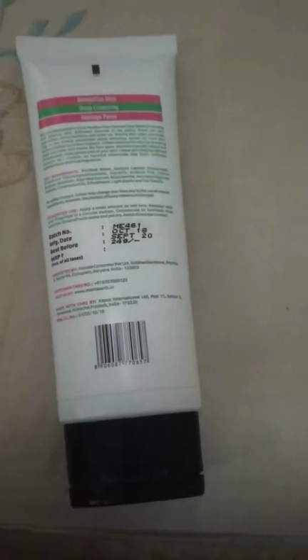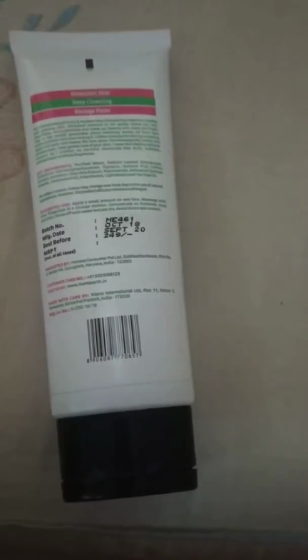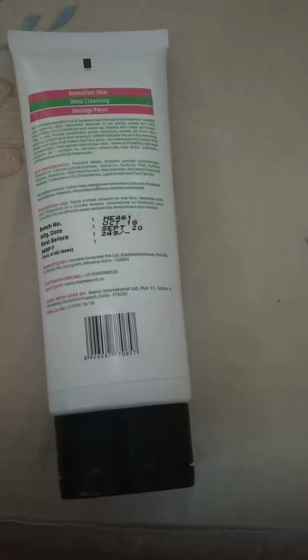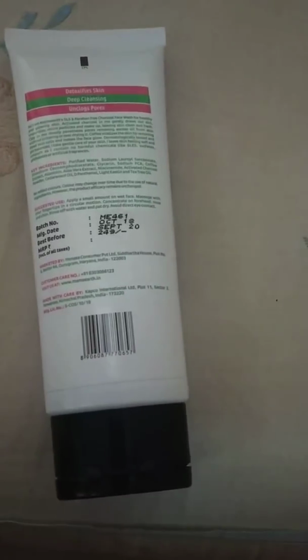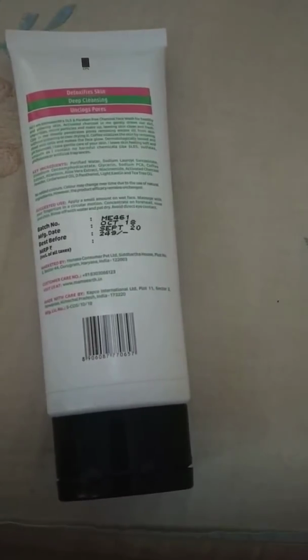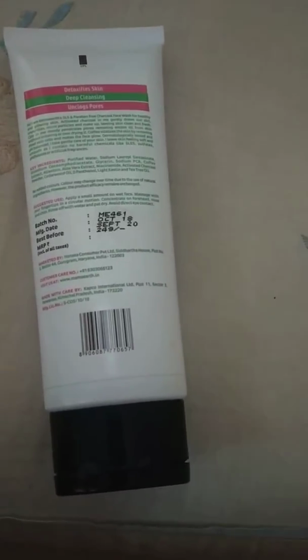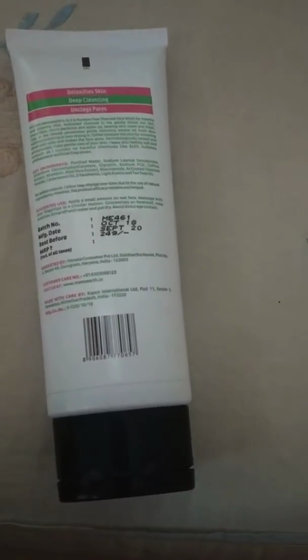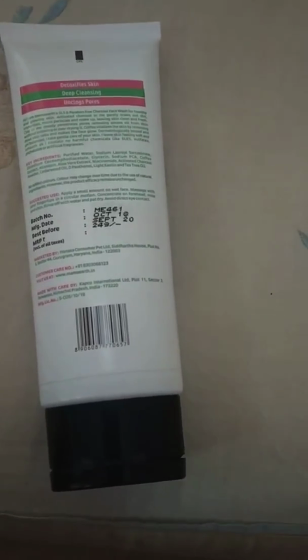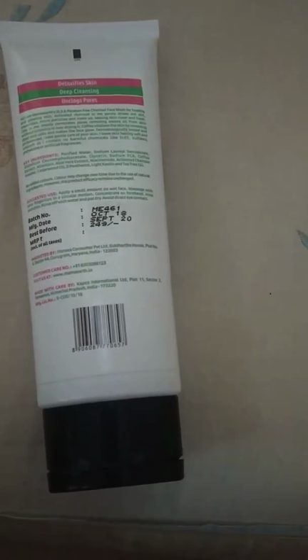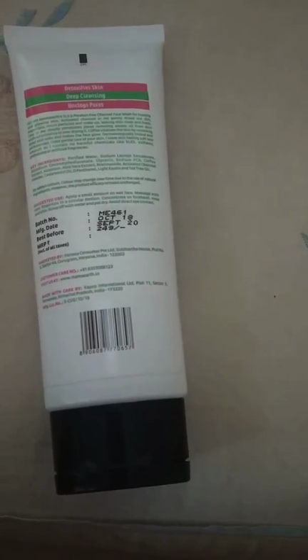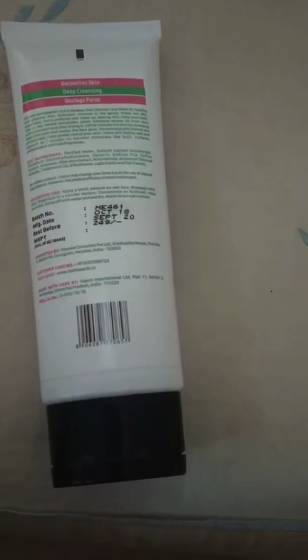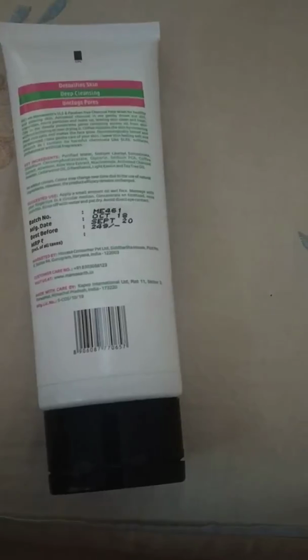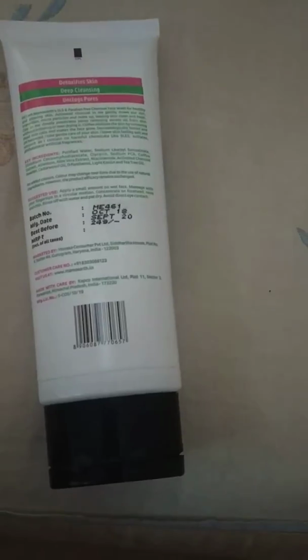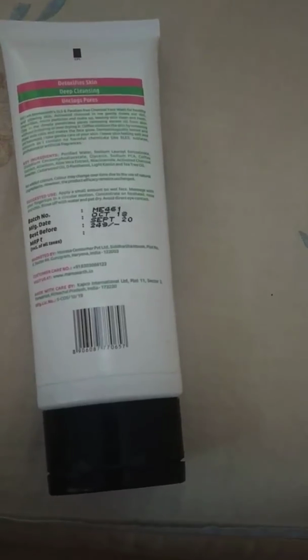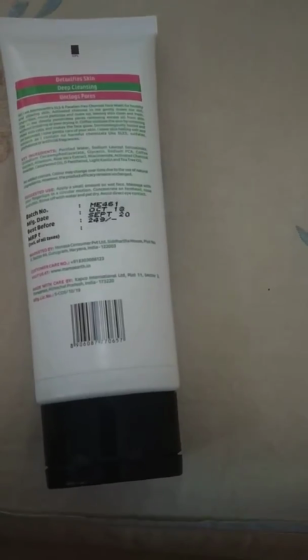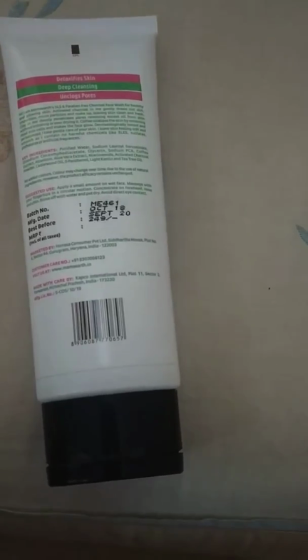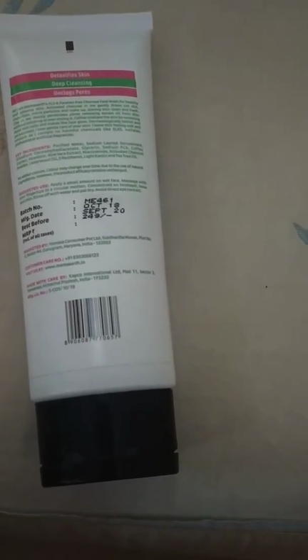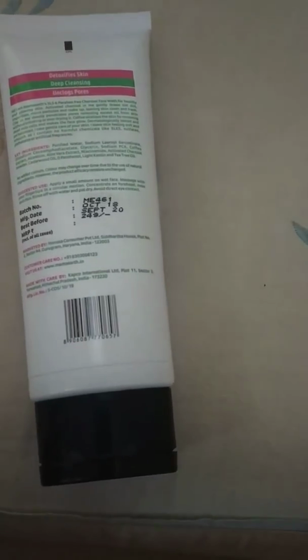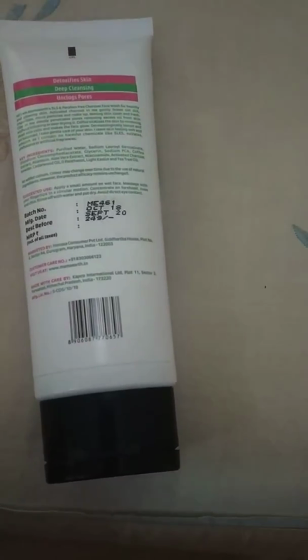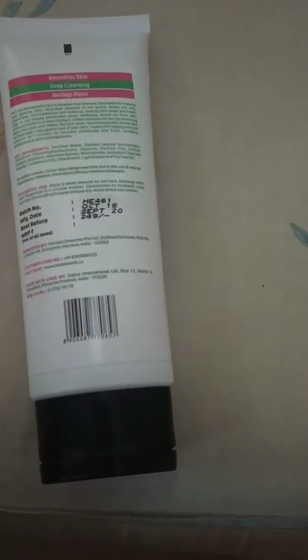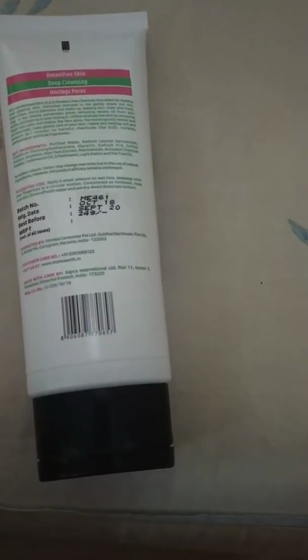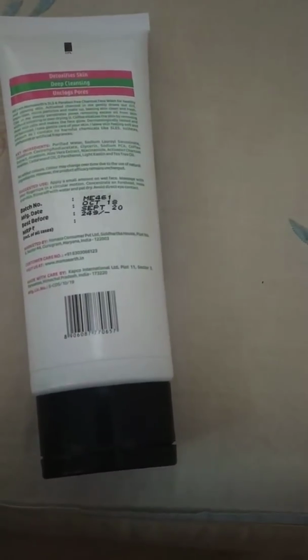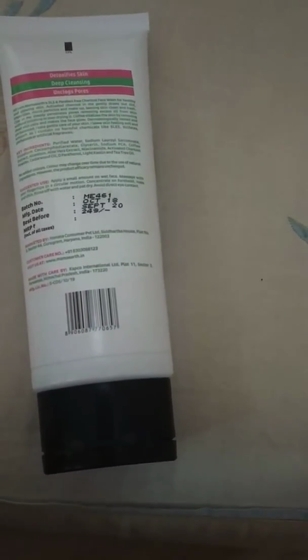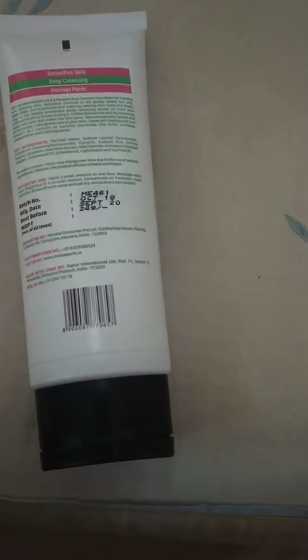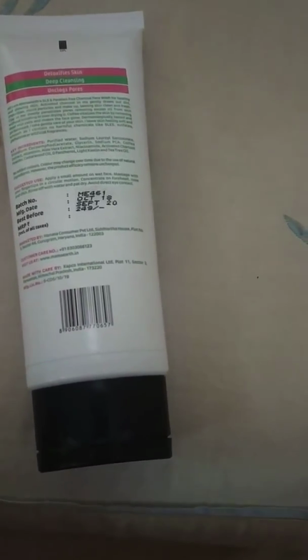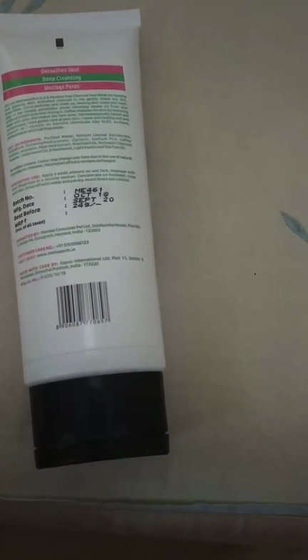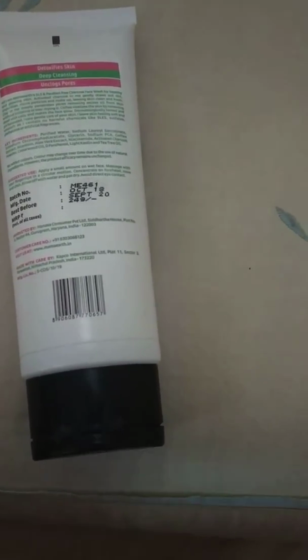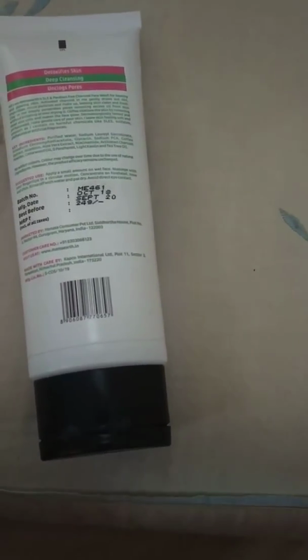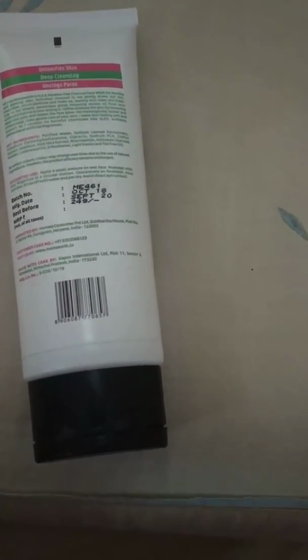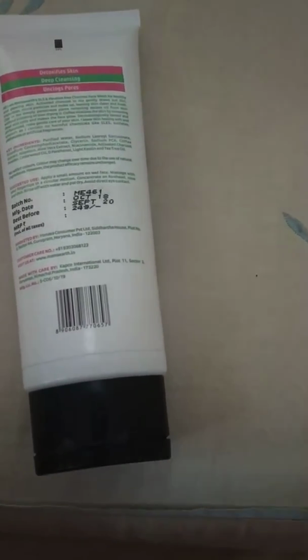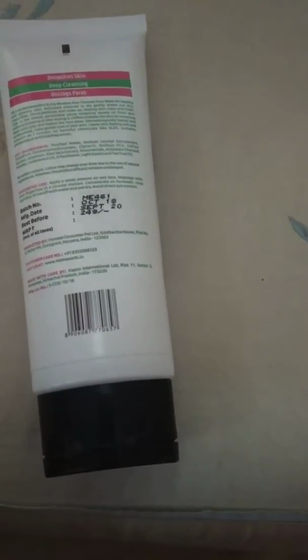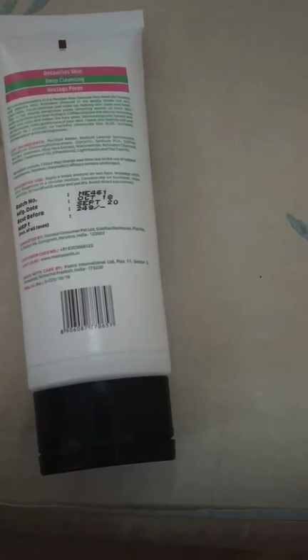I am not just telling you — if you have any doubt, definitely do try this face wash. You will definitely fall in love with it.